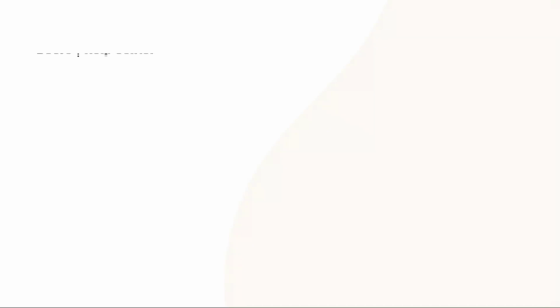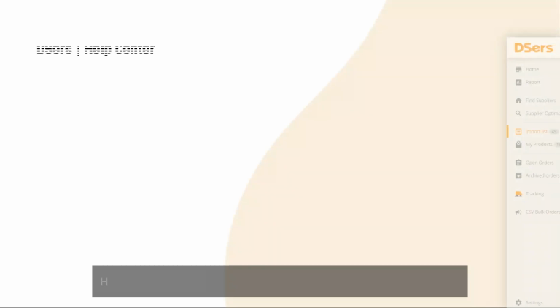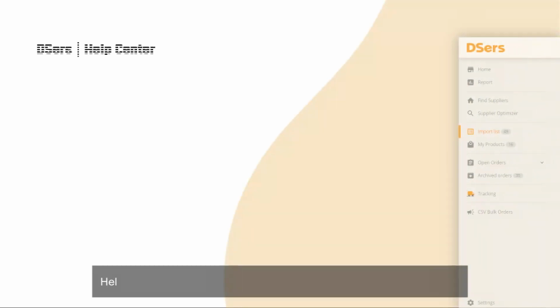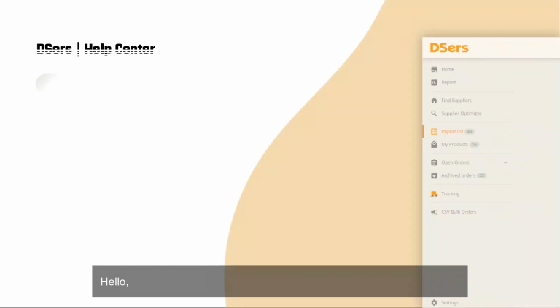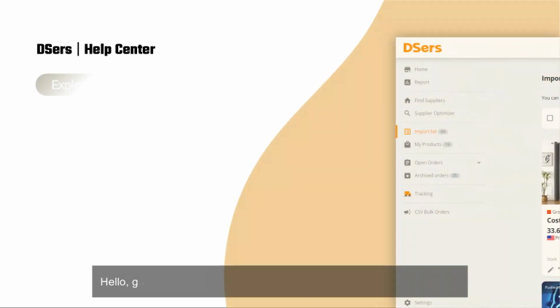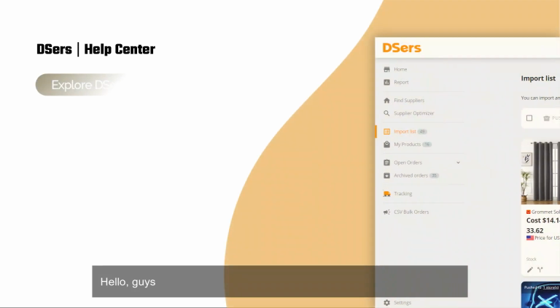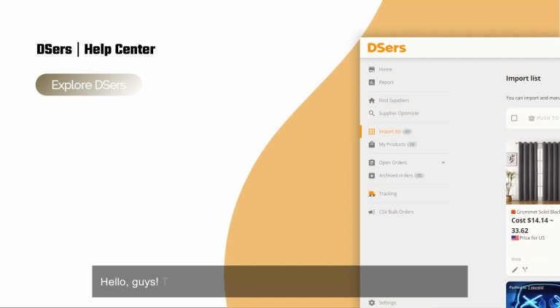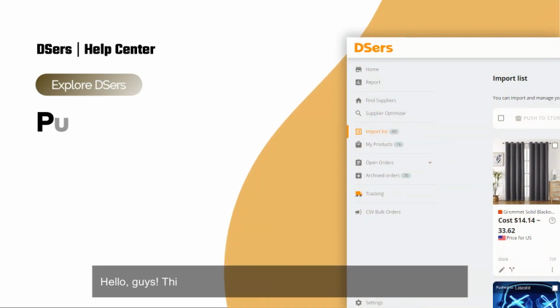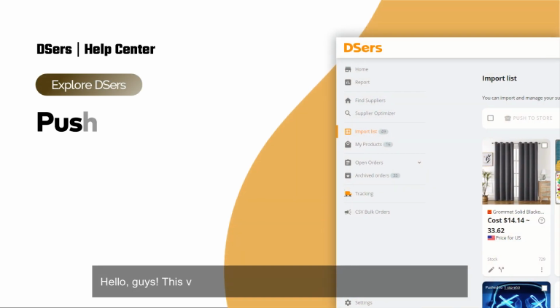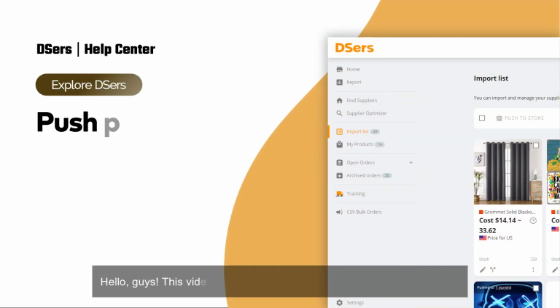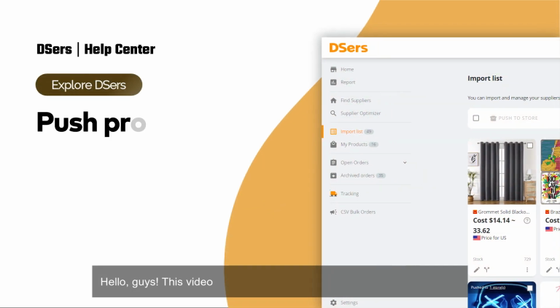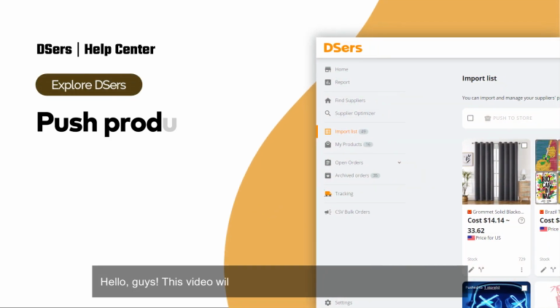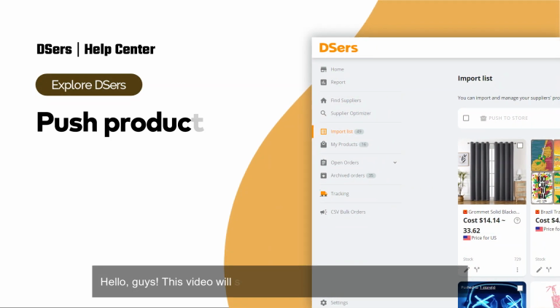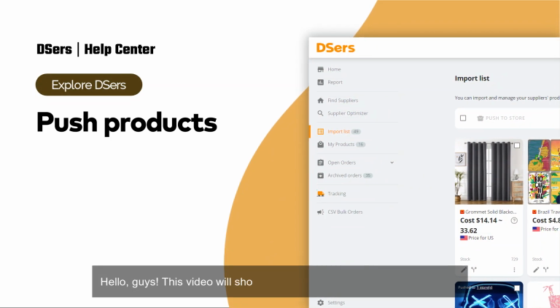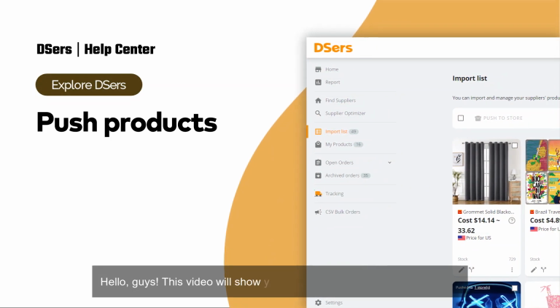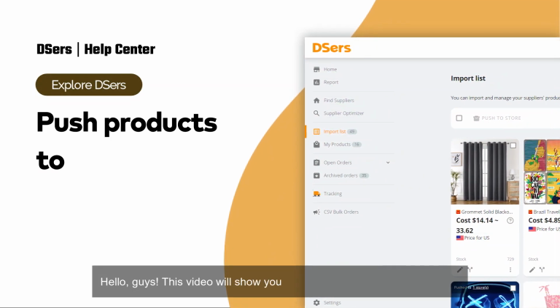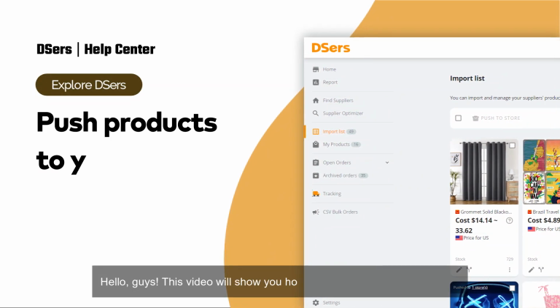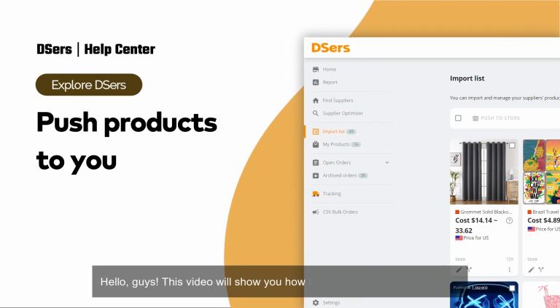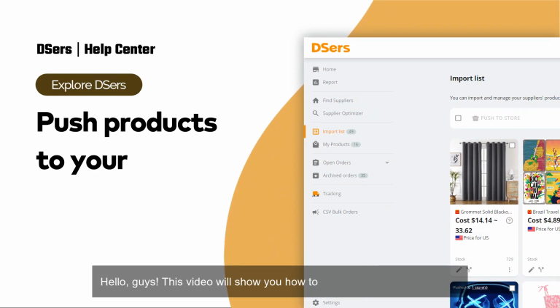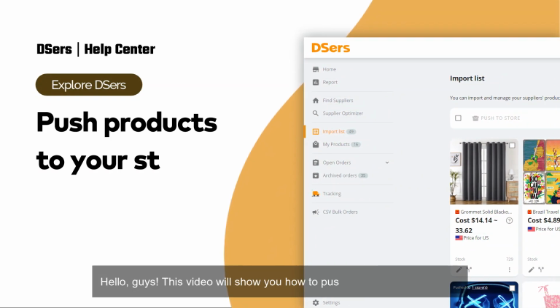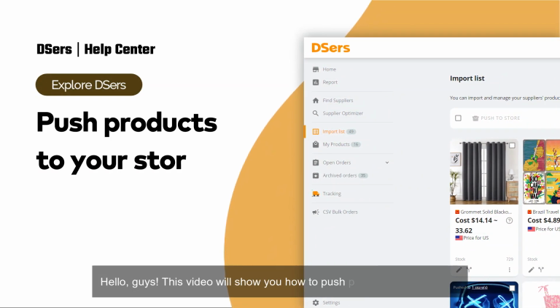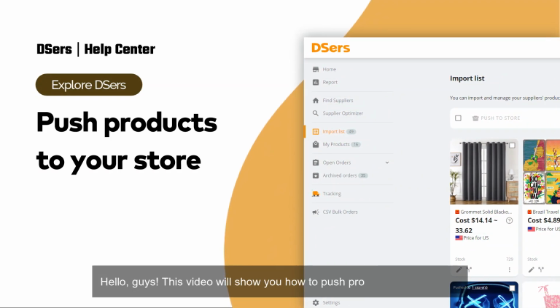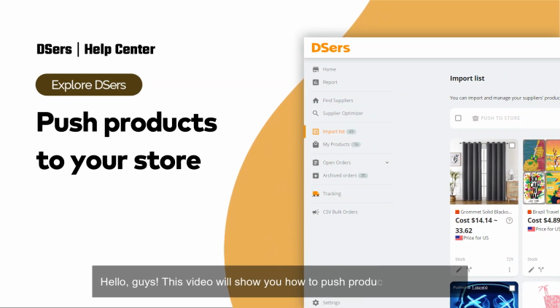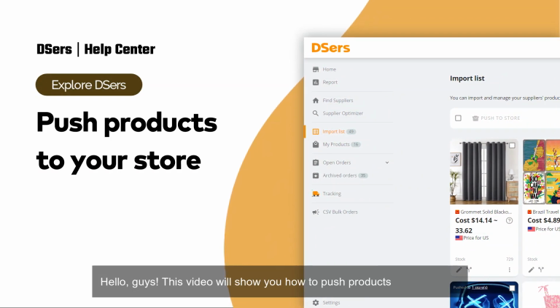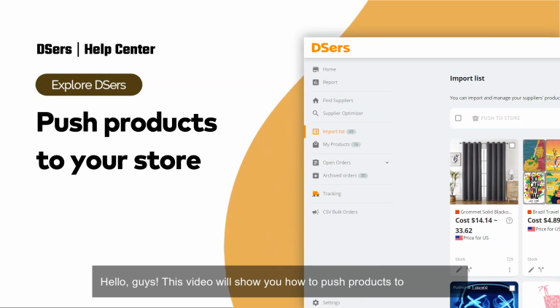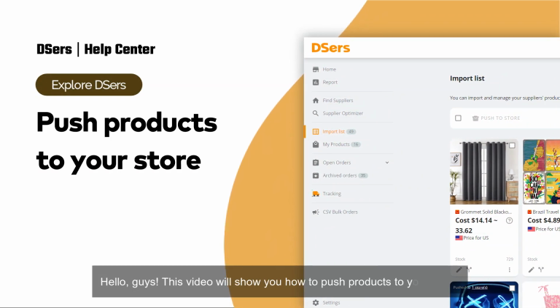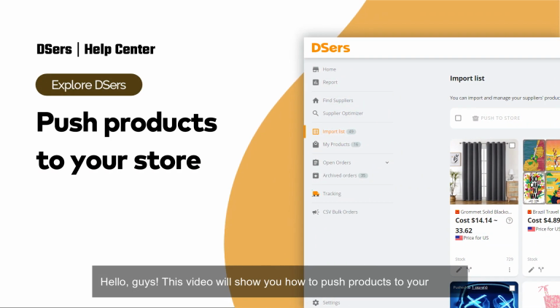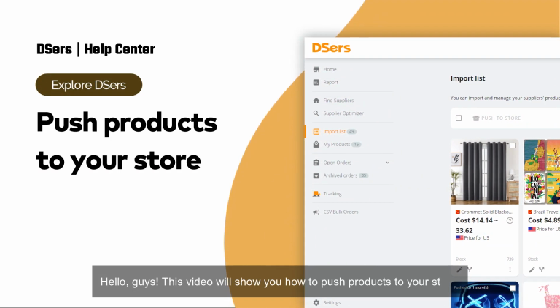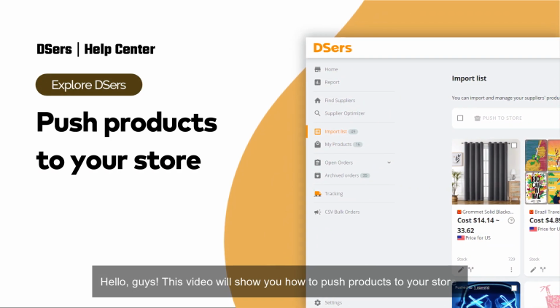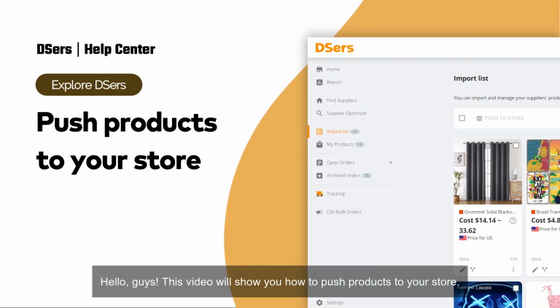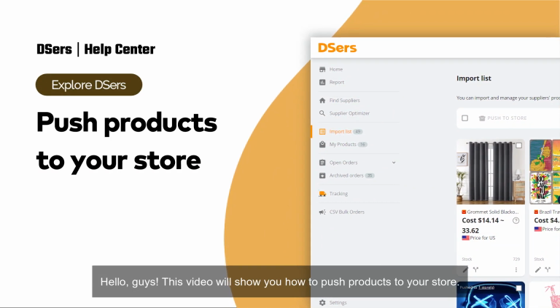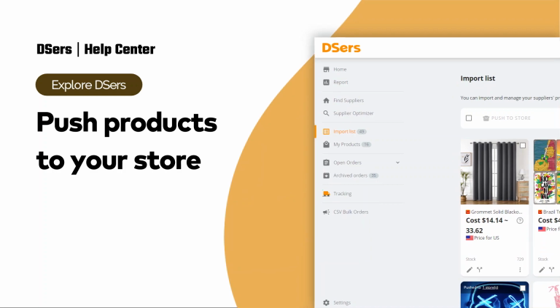Hello, guys! This video will show you how to push products to your store.